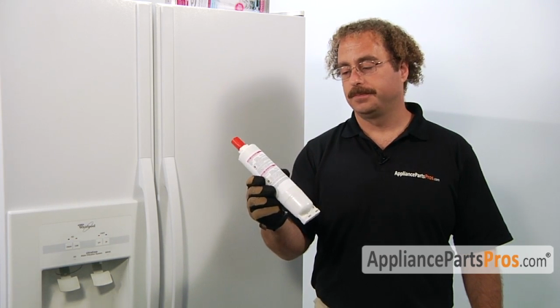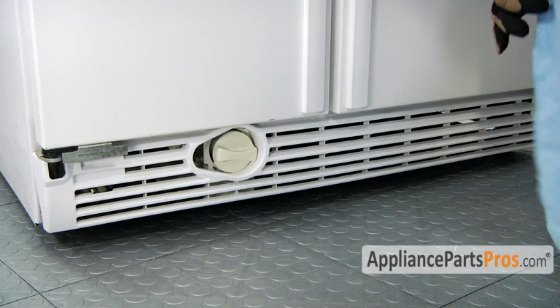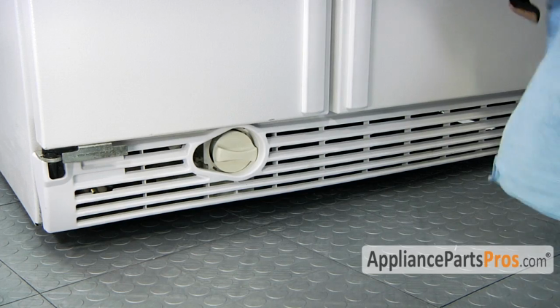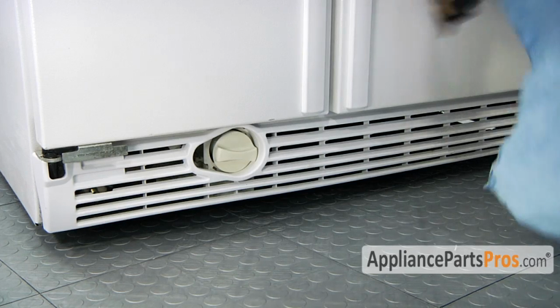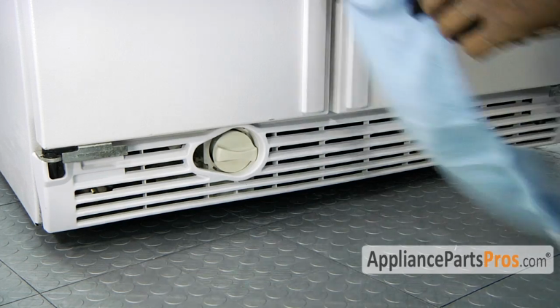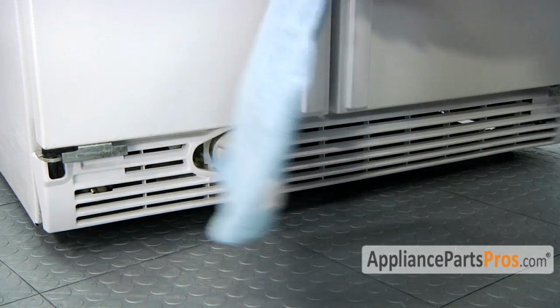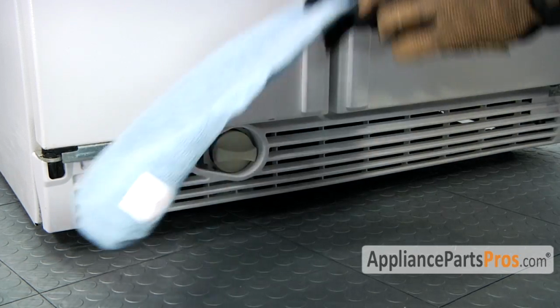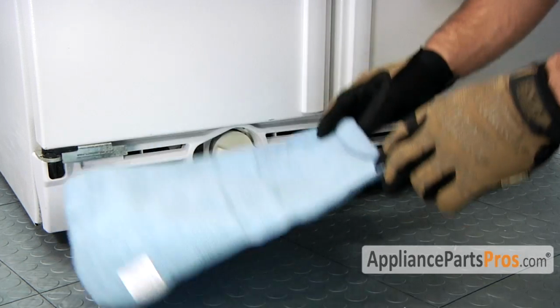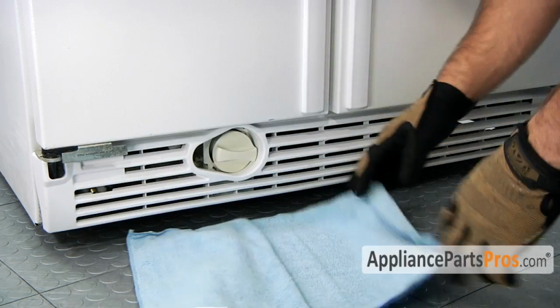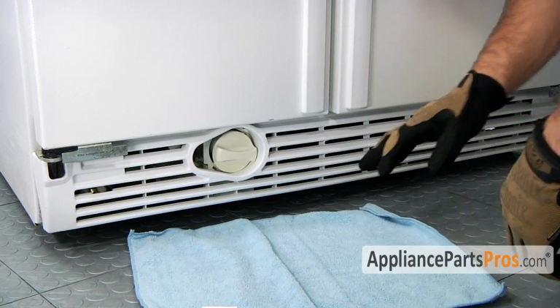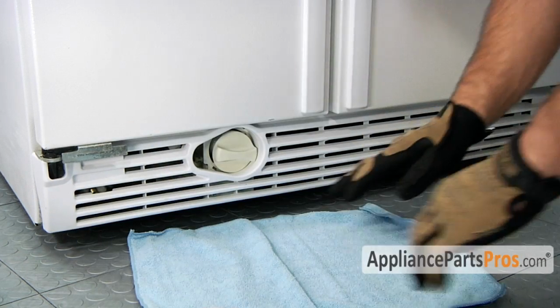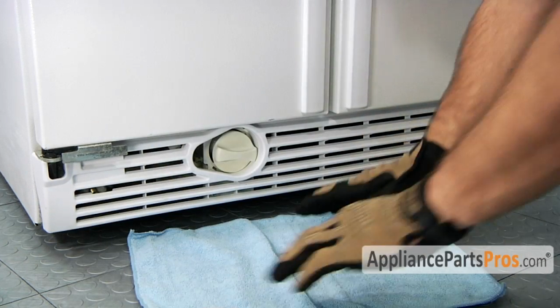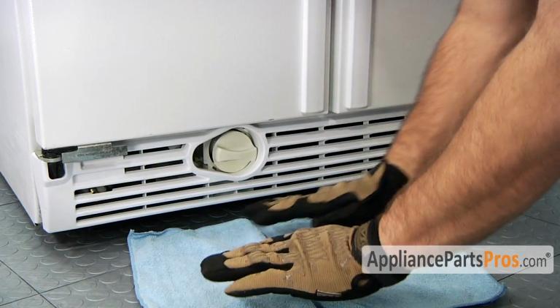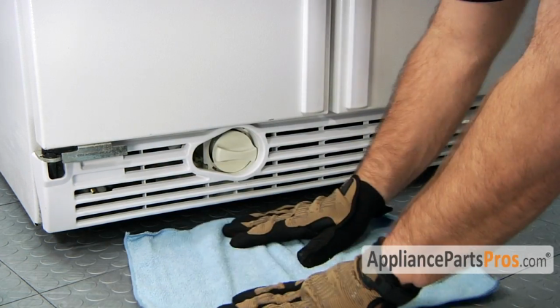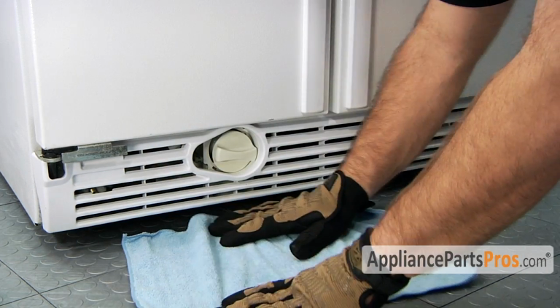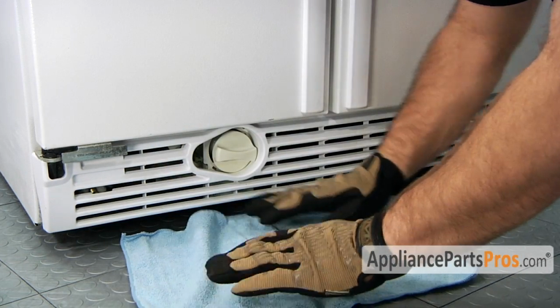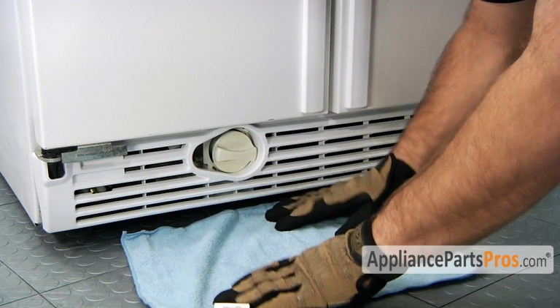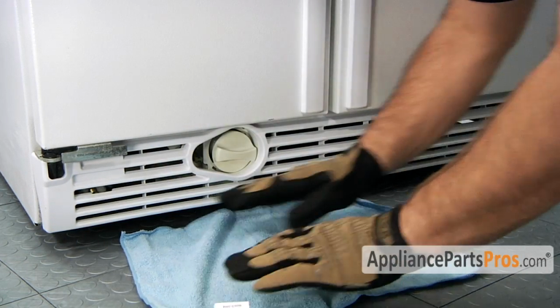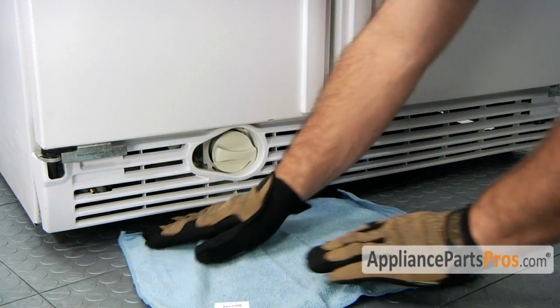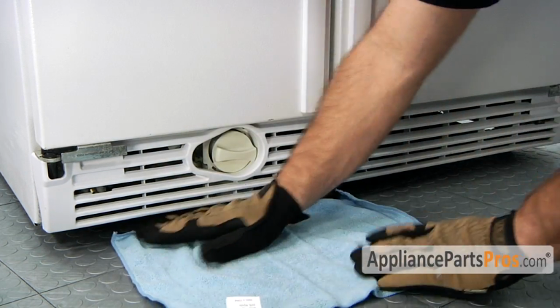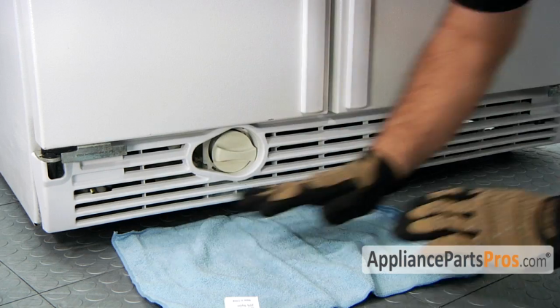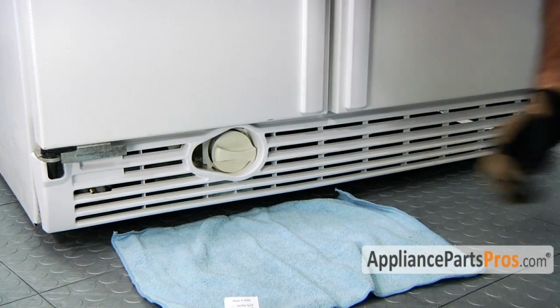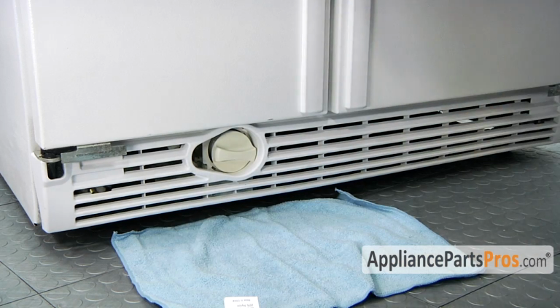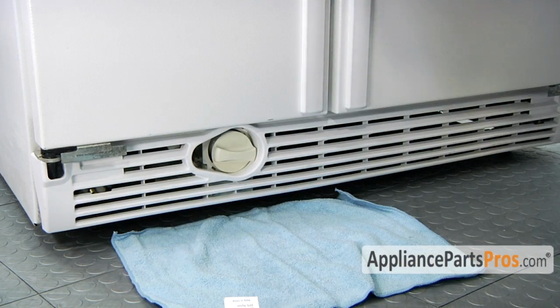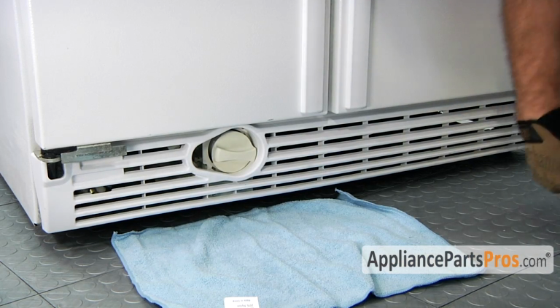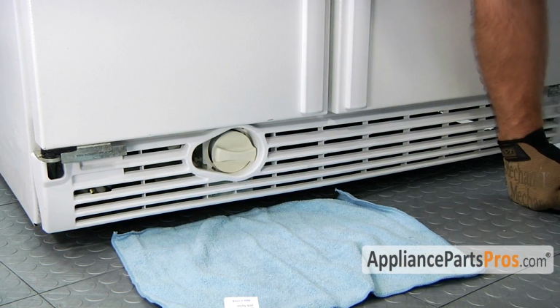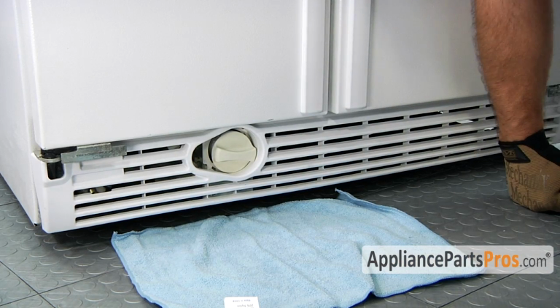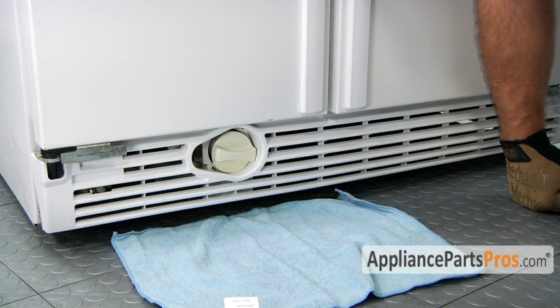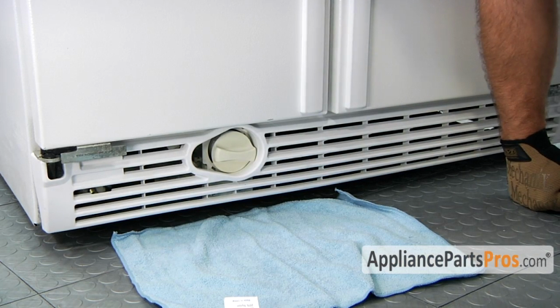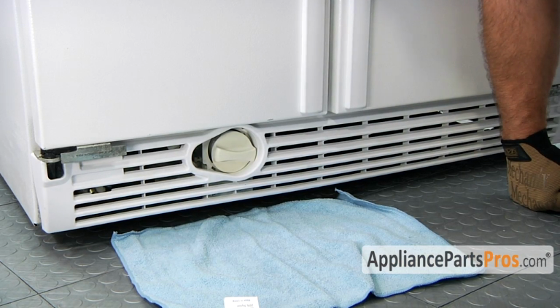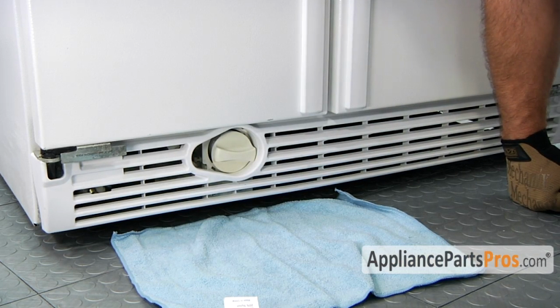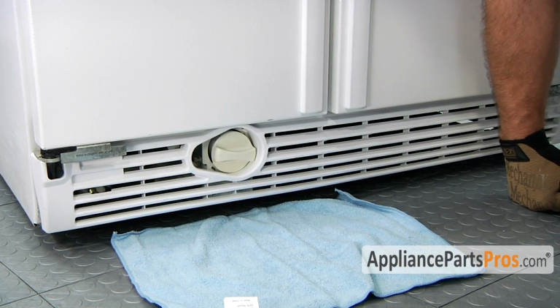Some refrigerators actually have an indicator system where a light comes on and tells you when to change the filter. Before we take the filter out, you may want to lay a little hand towel down on the floor to catch any water that comes out.